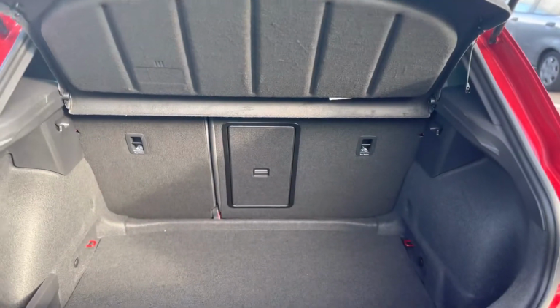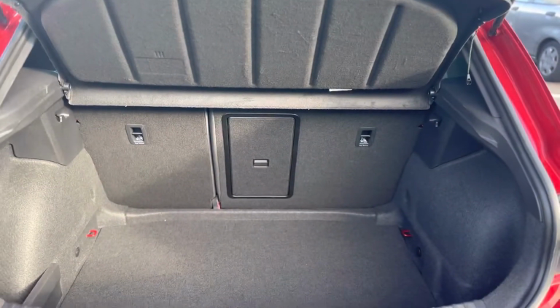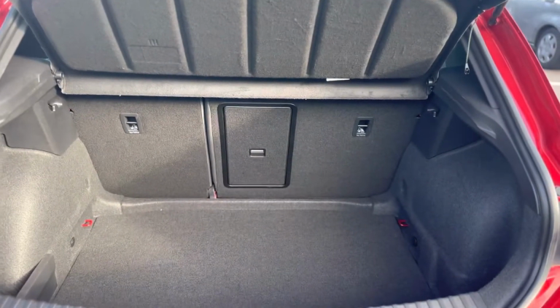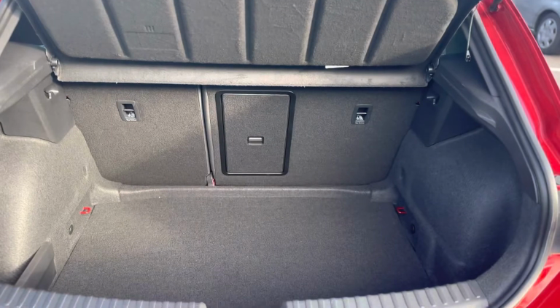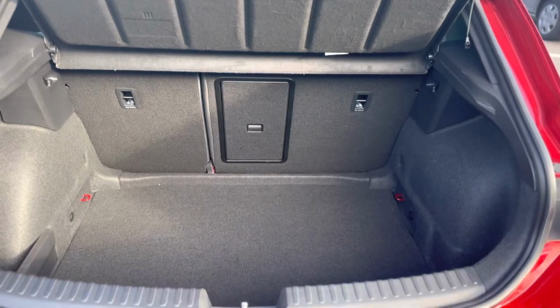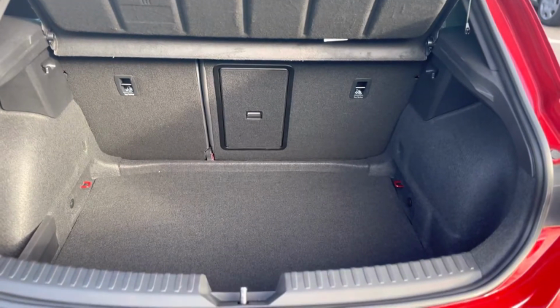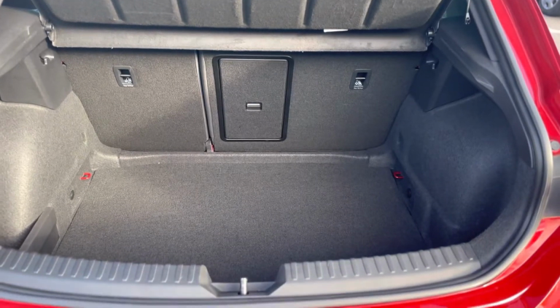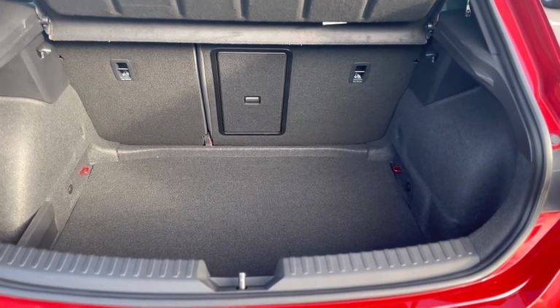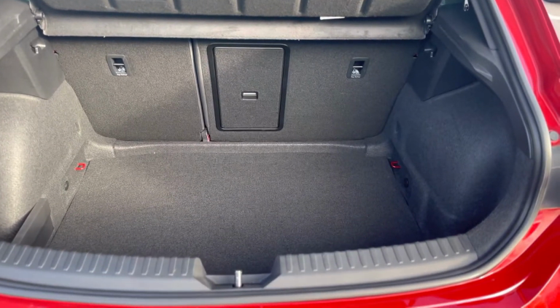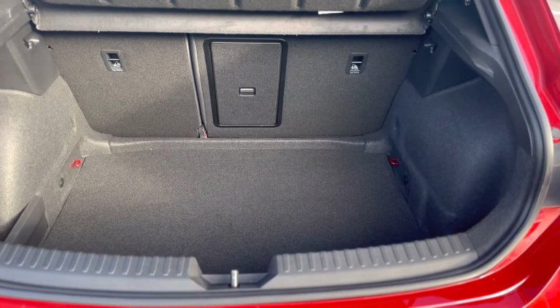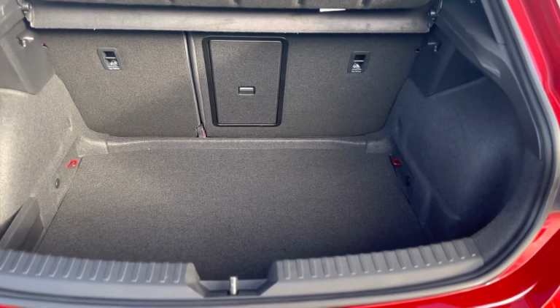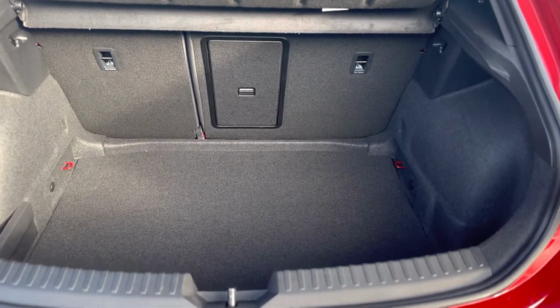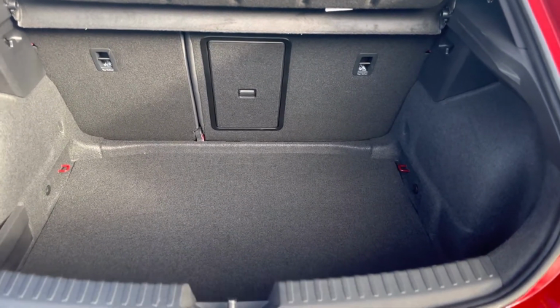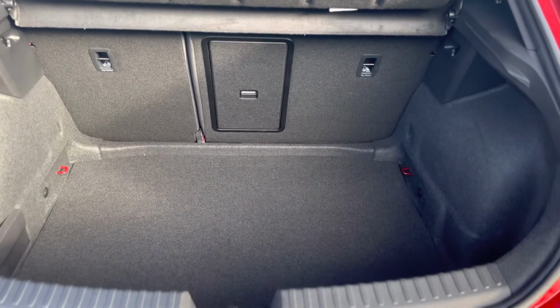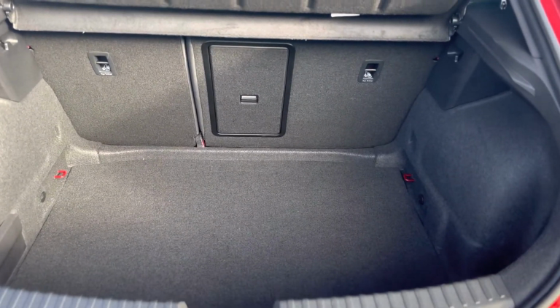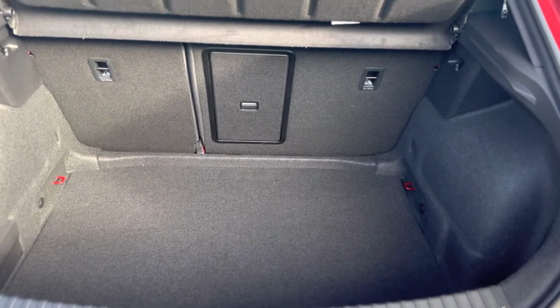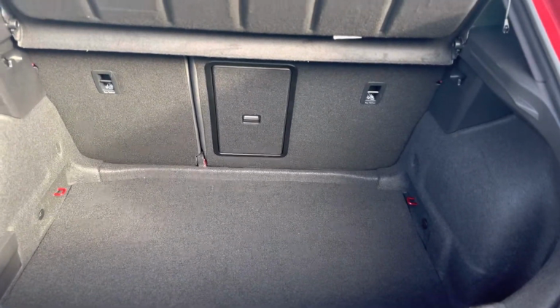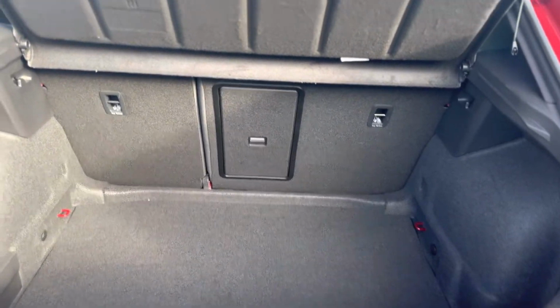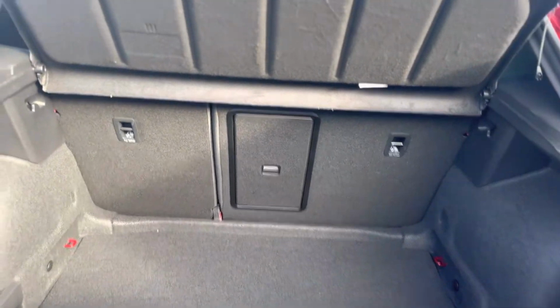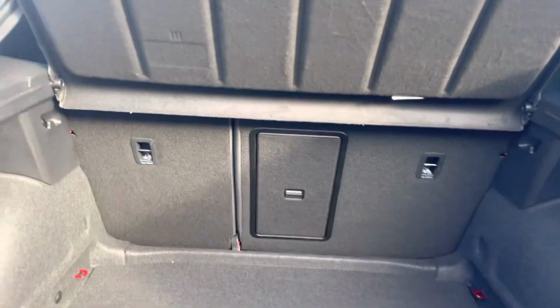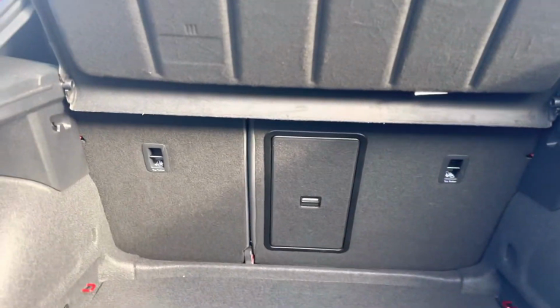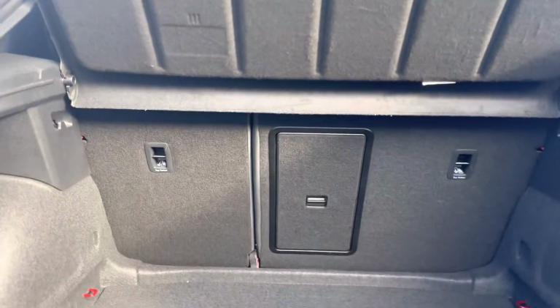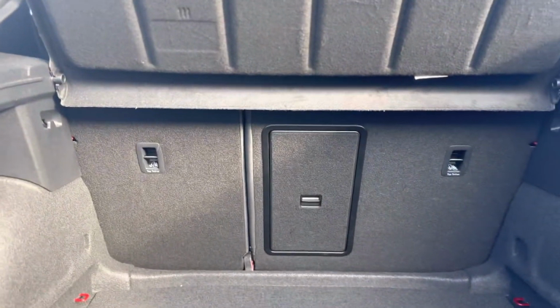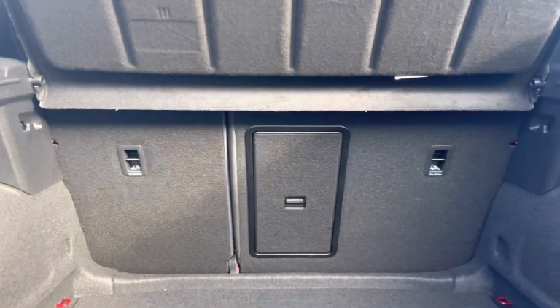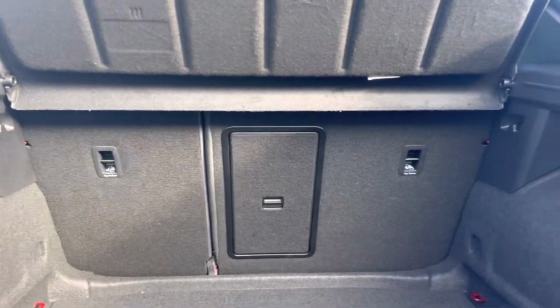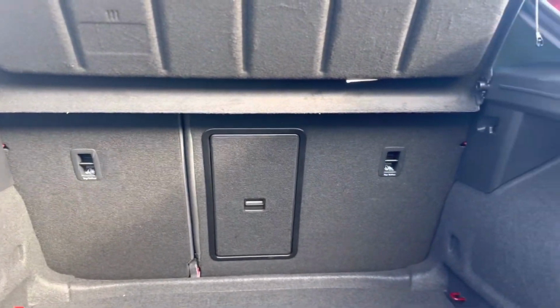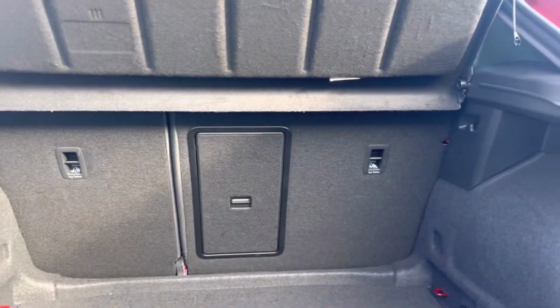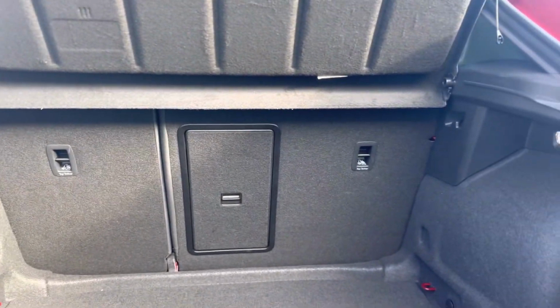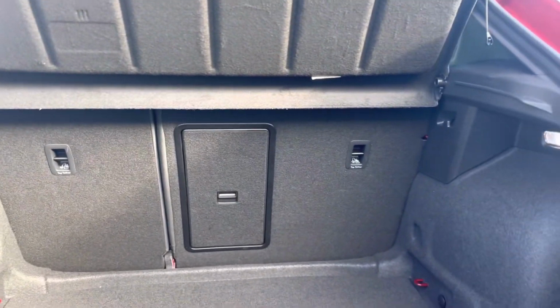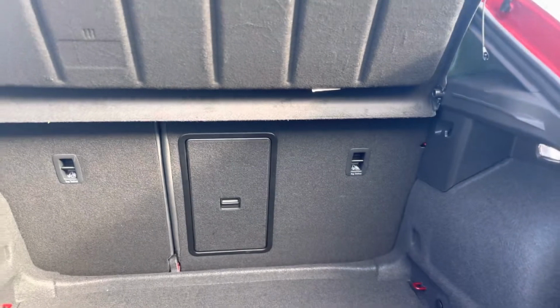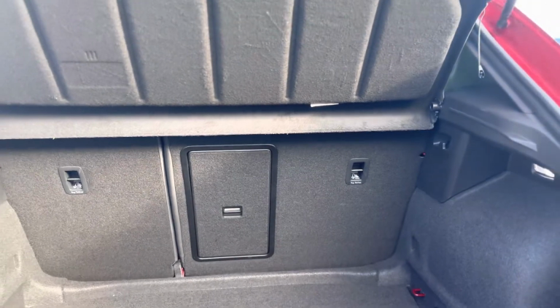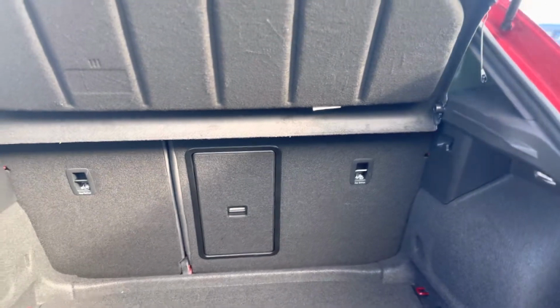Nice spacious boot size for a hatchback, with a 60-40 split to the rear seats.